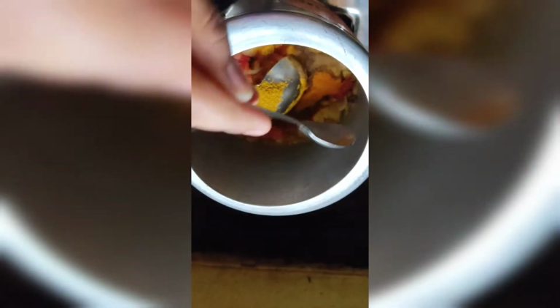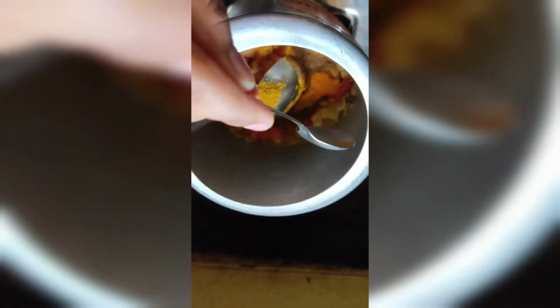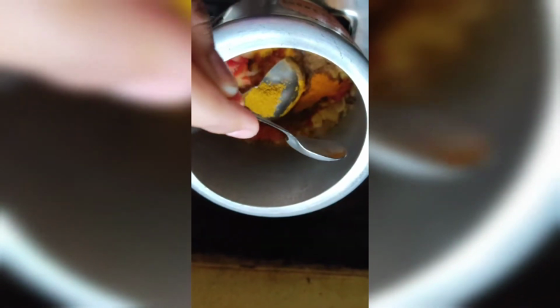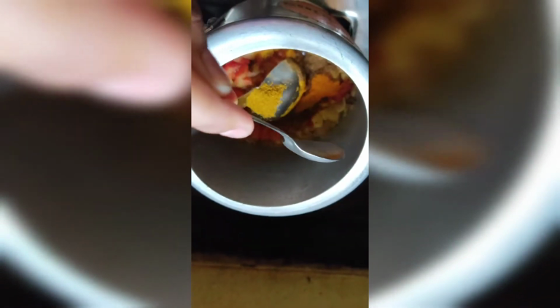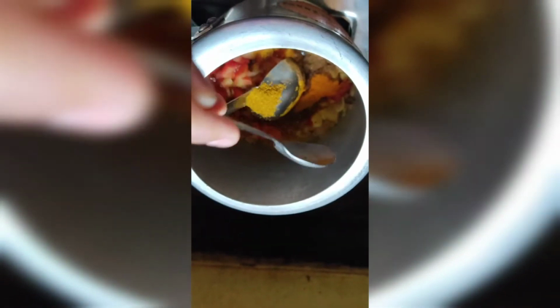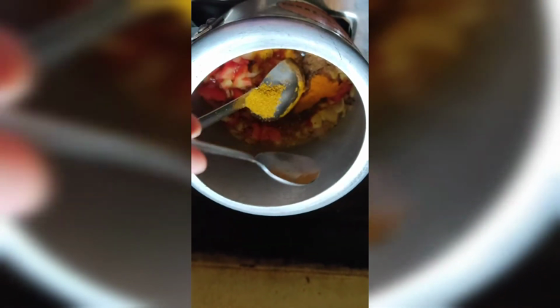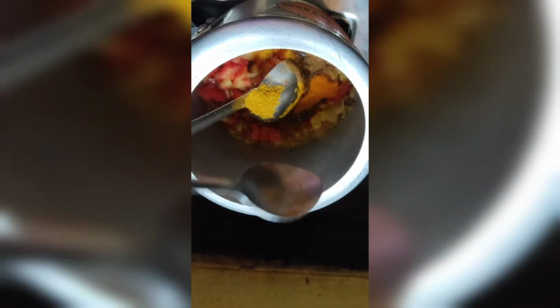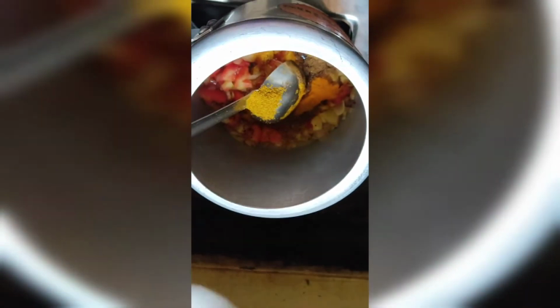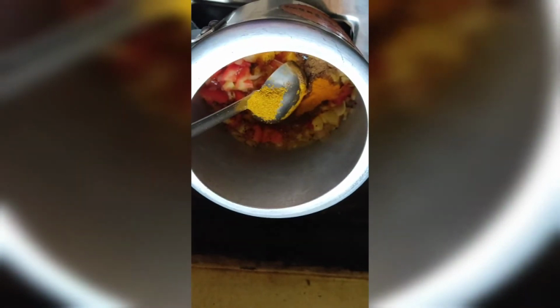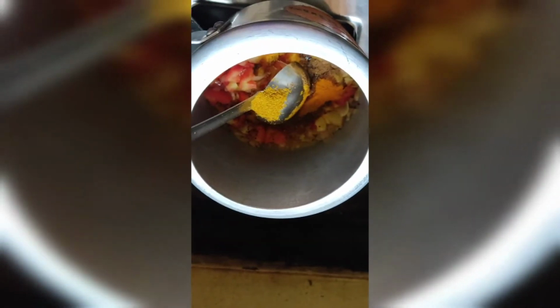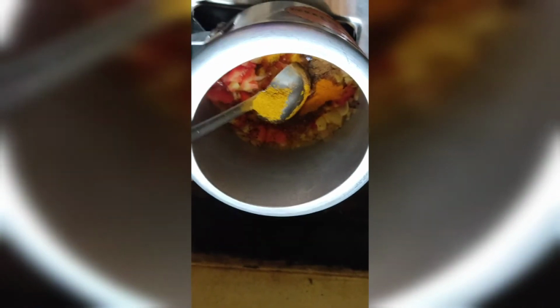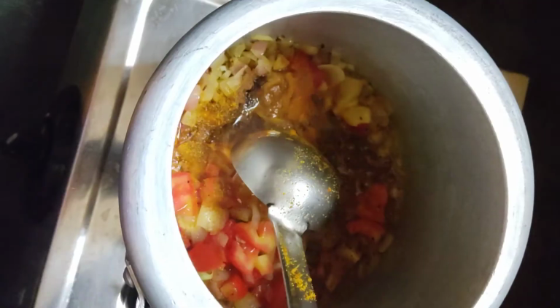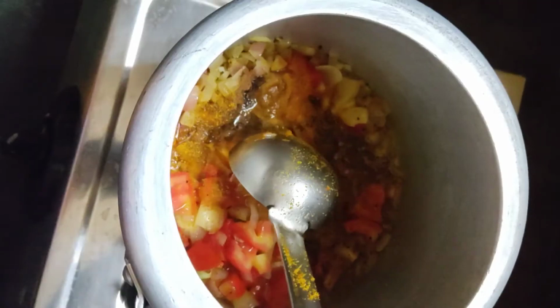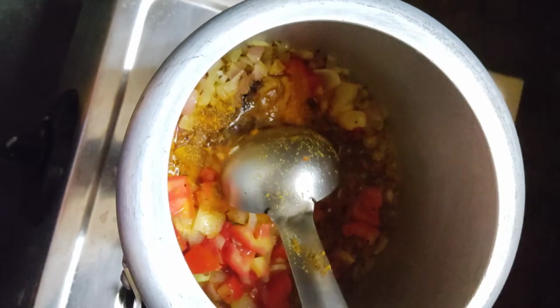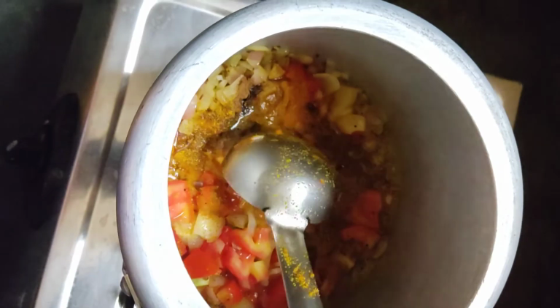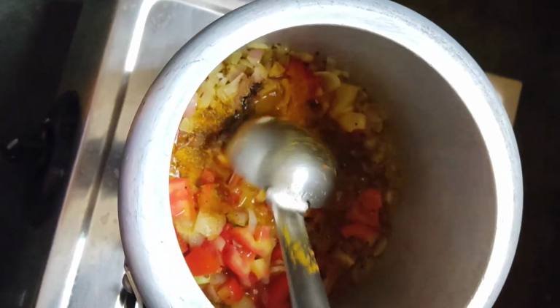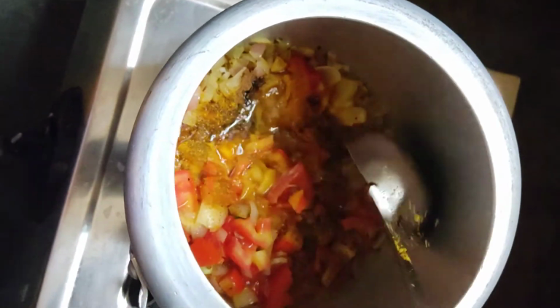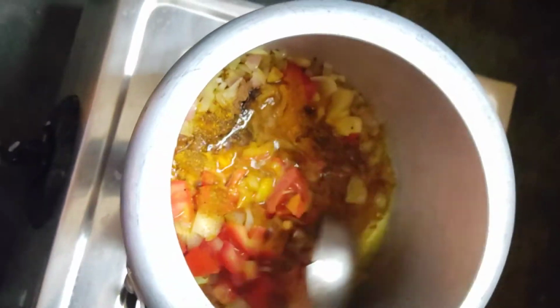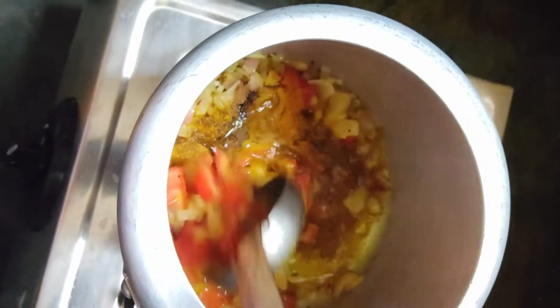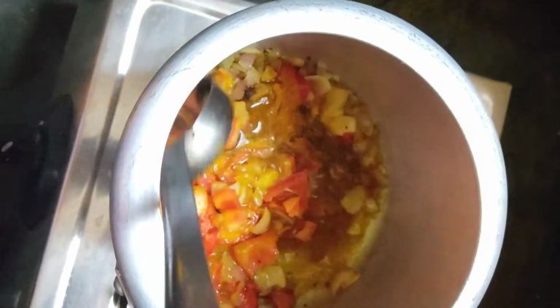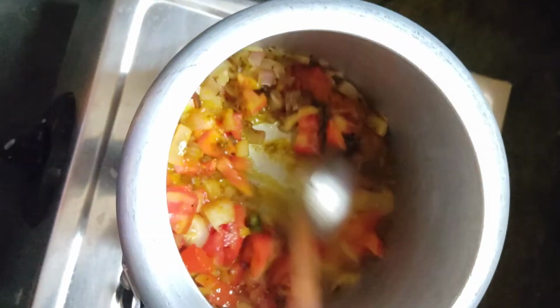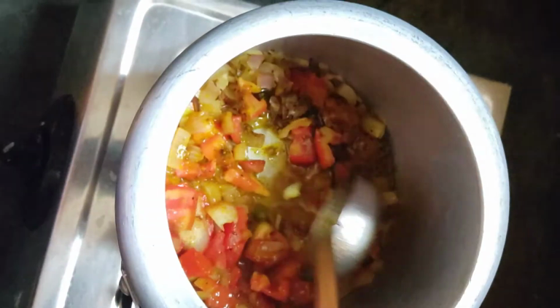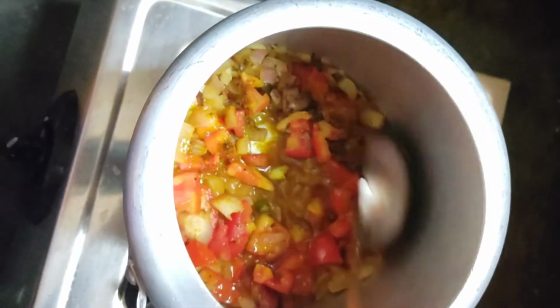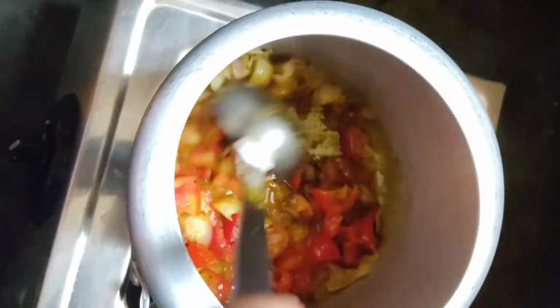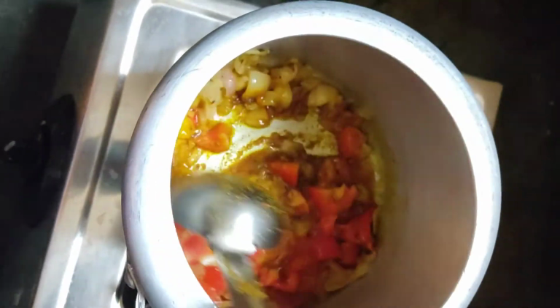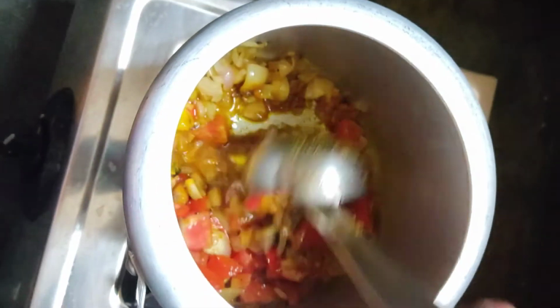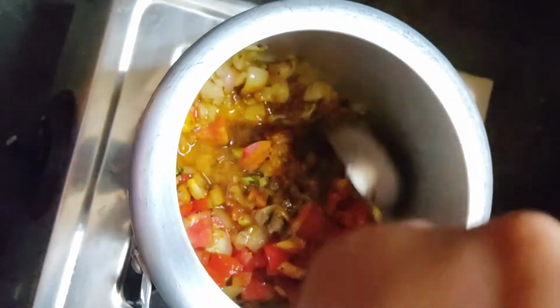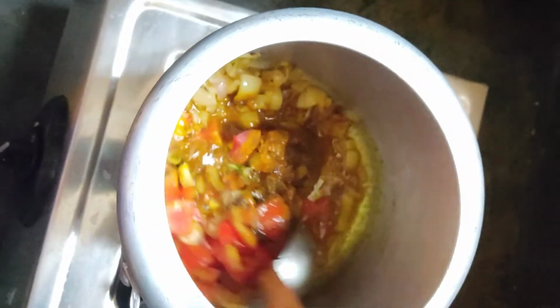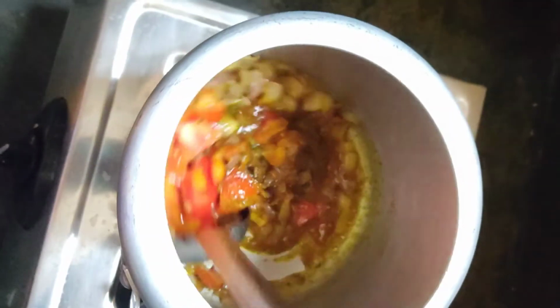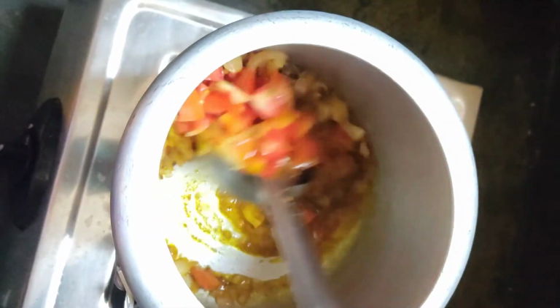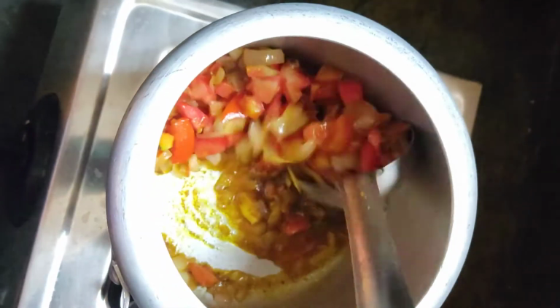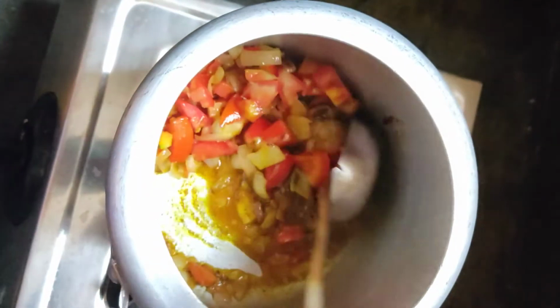Stir it and add the salt. Let's pour the salt too.